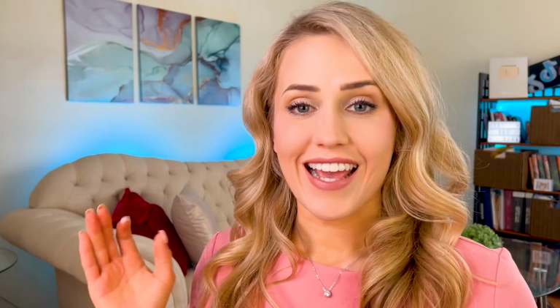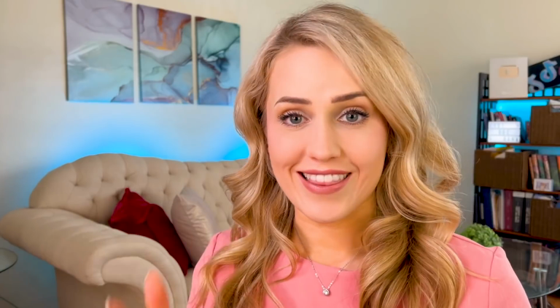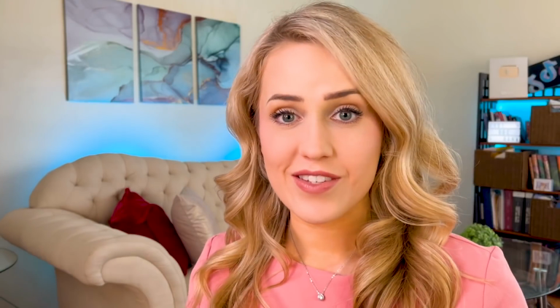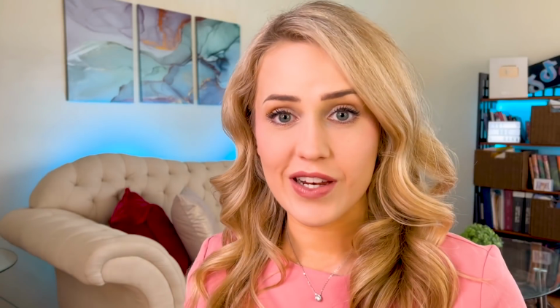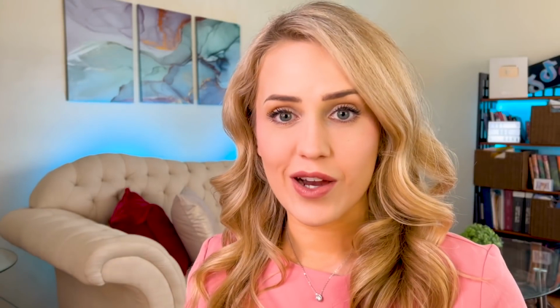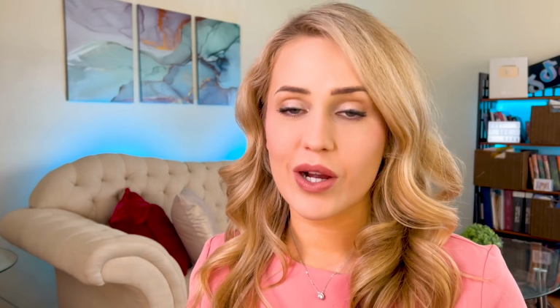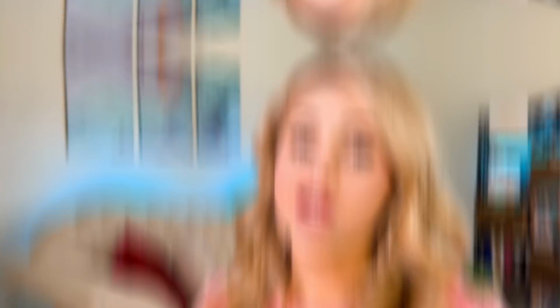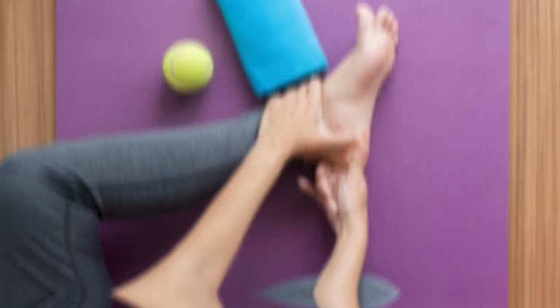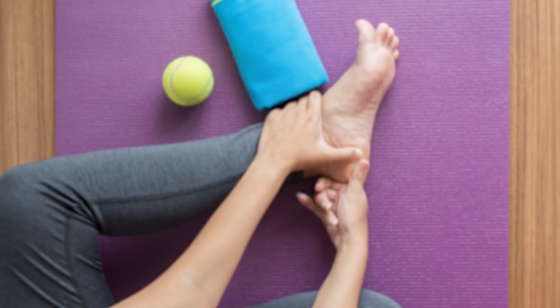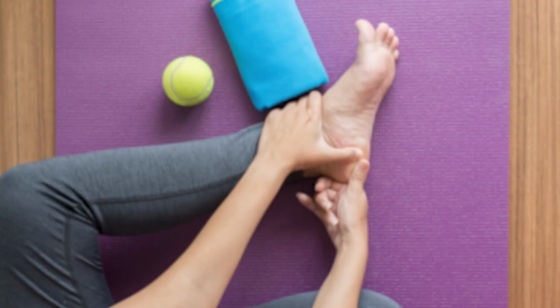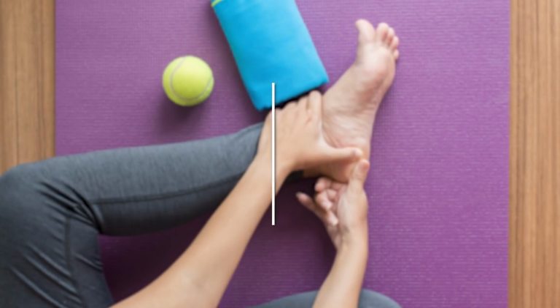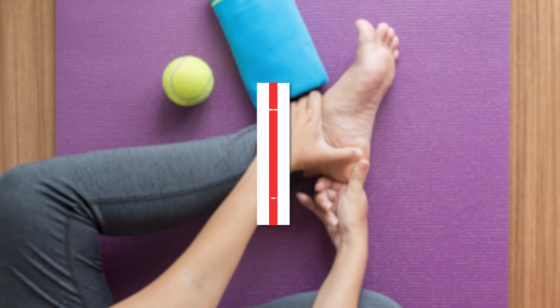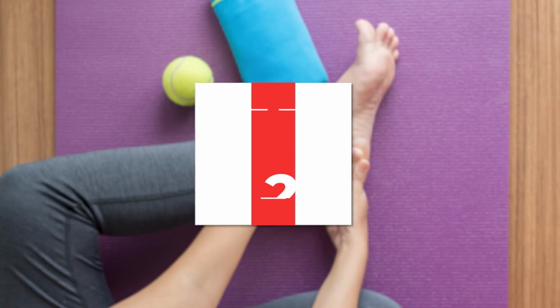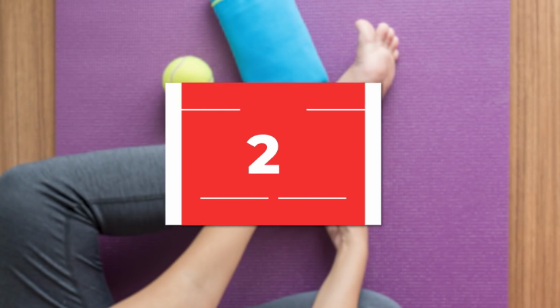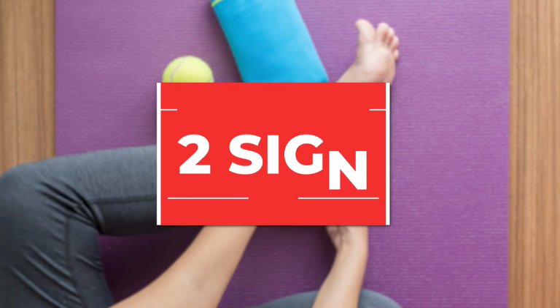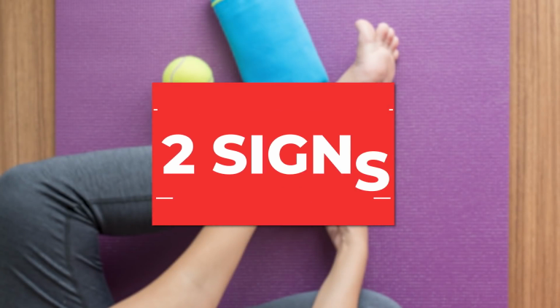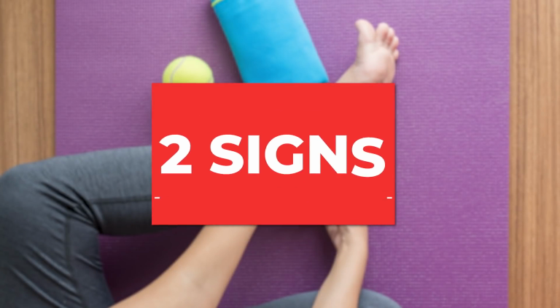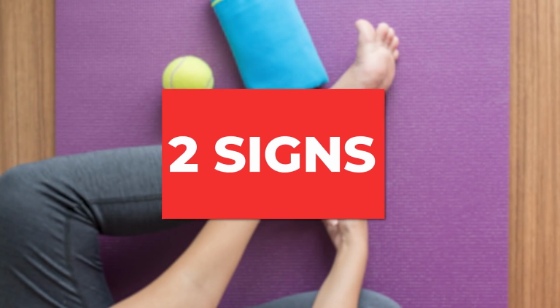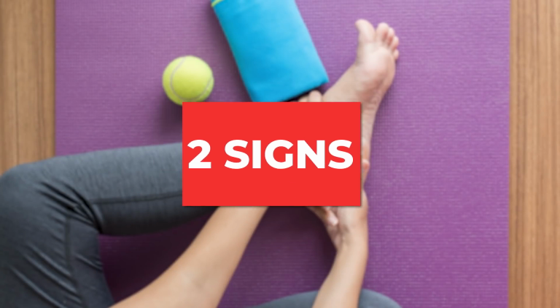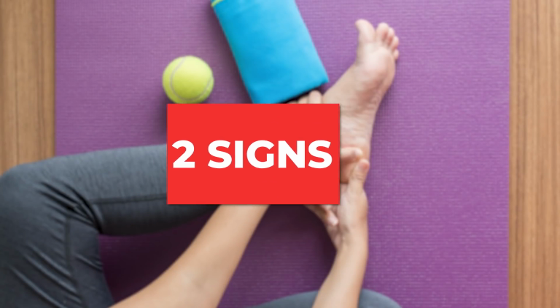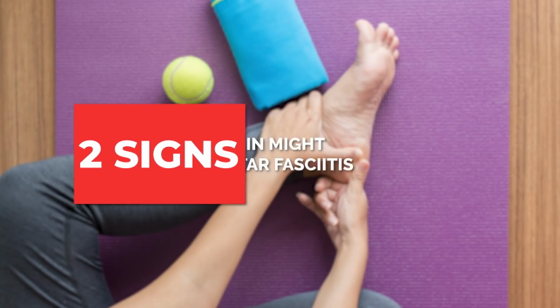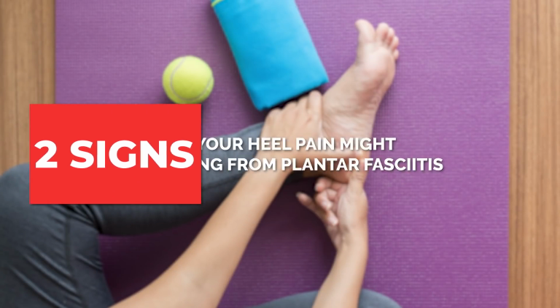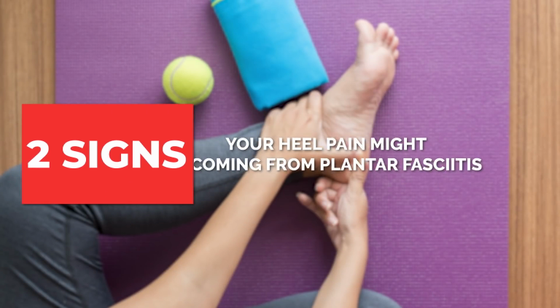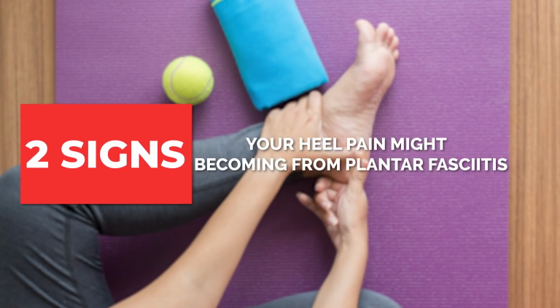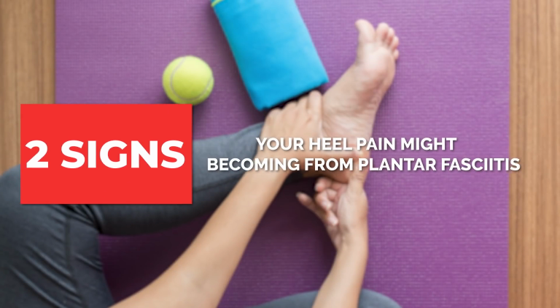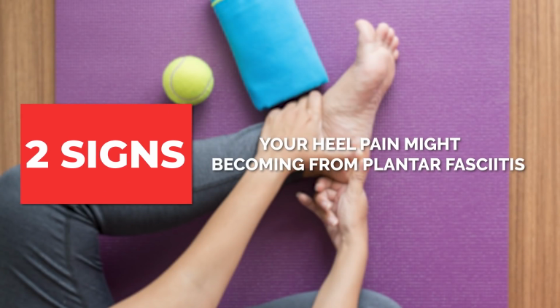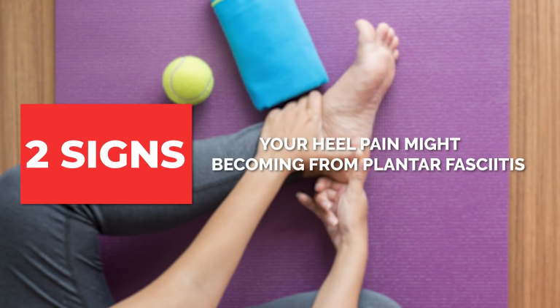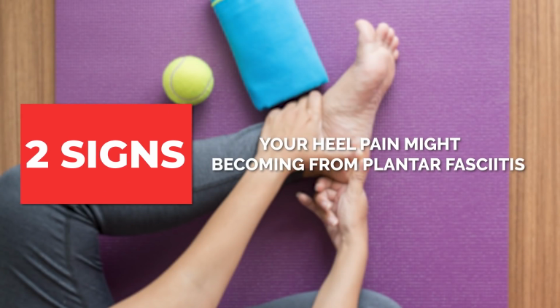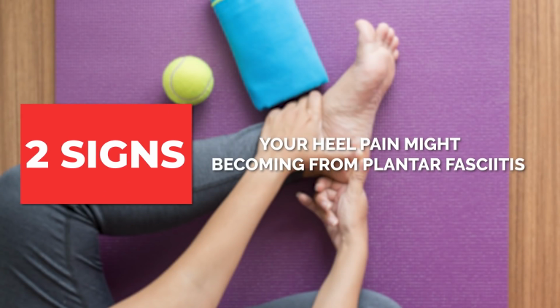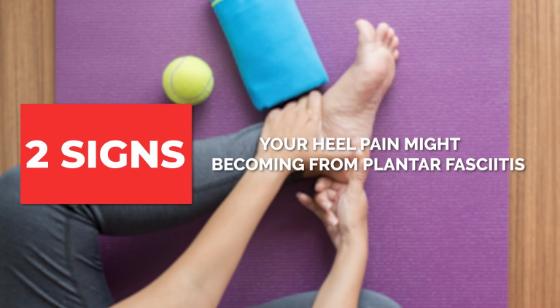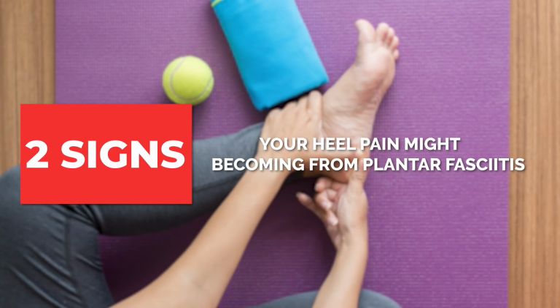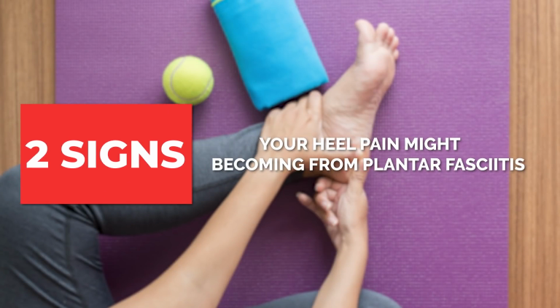In this video, we're going to be talking about the two signs that your heel pain might be coming from plantar fasciitis.